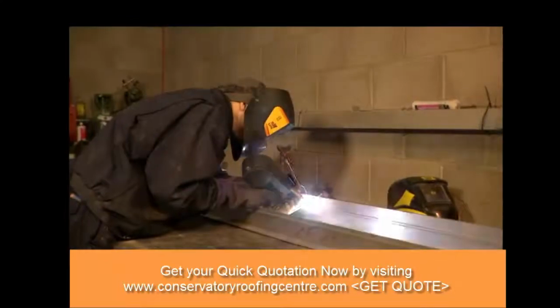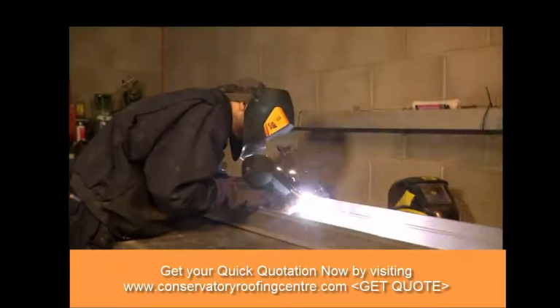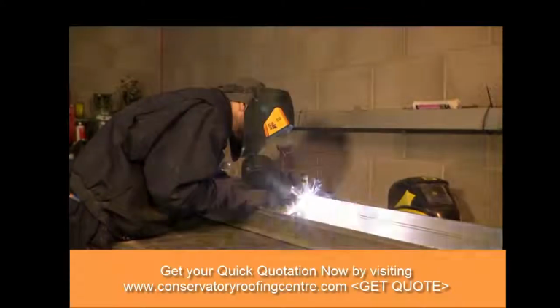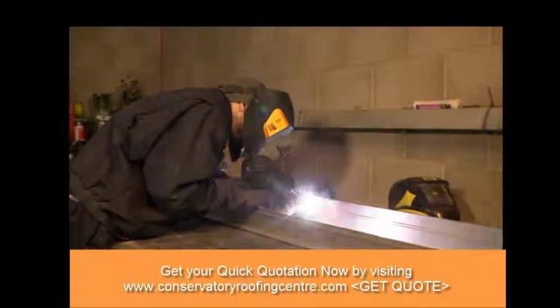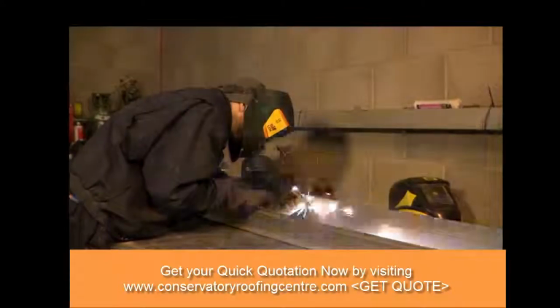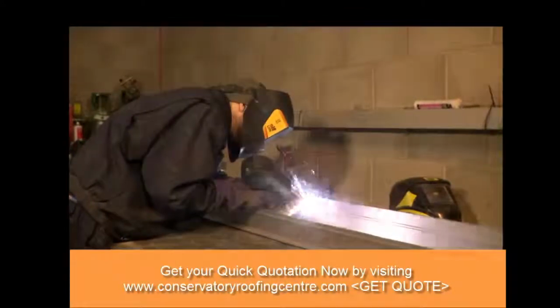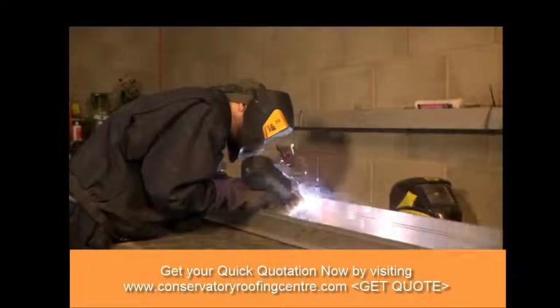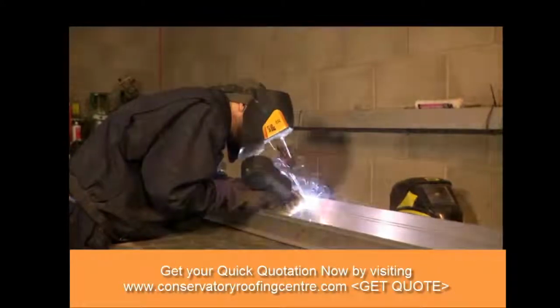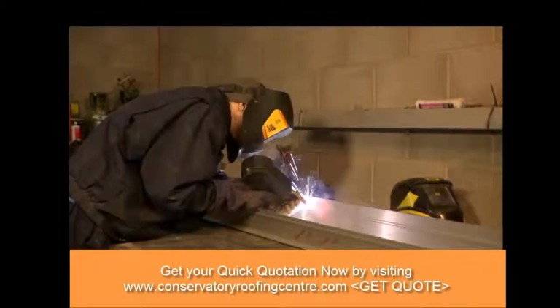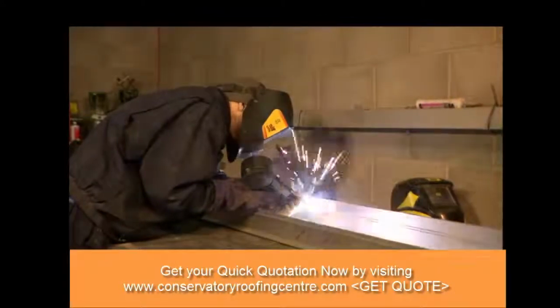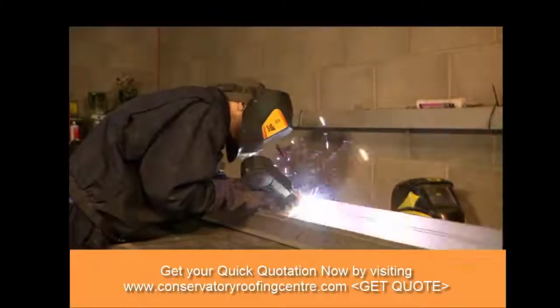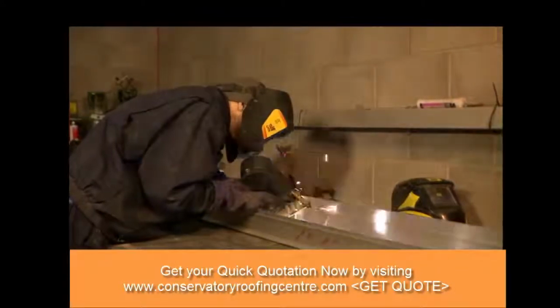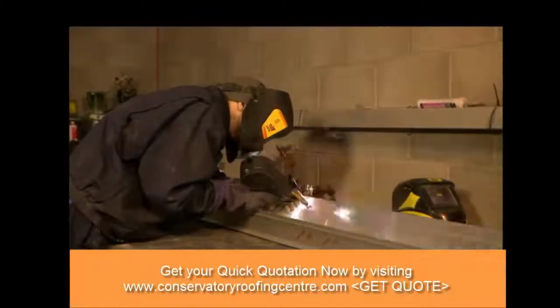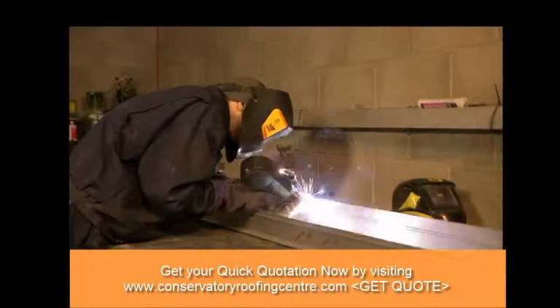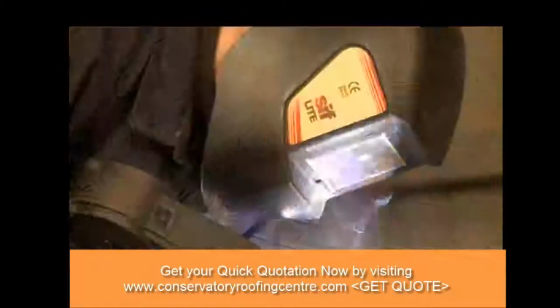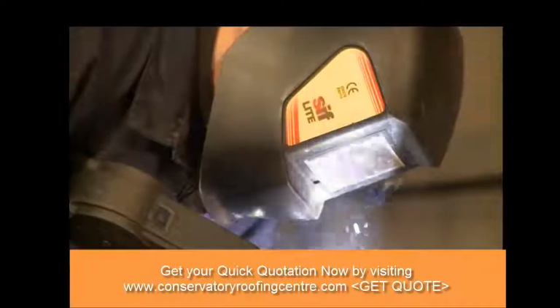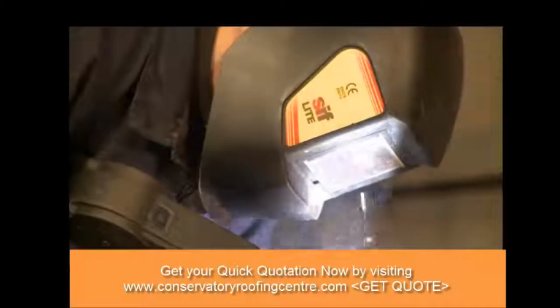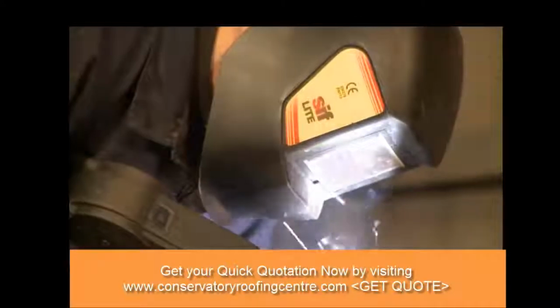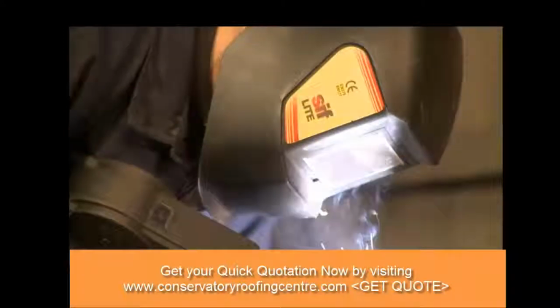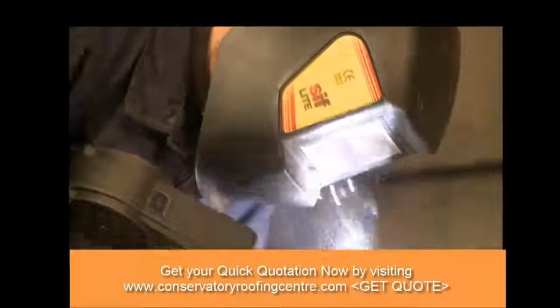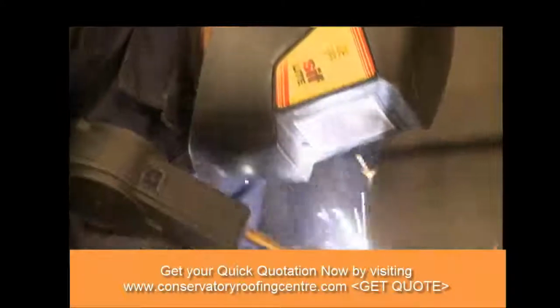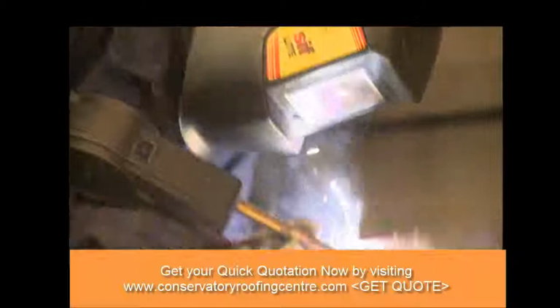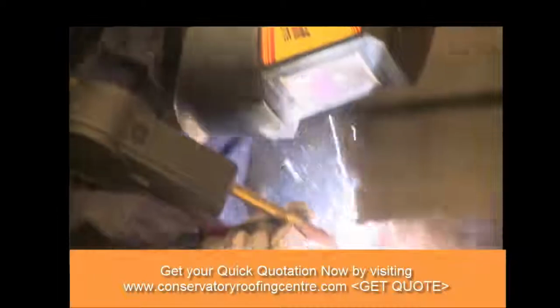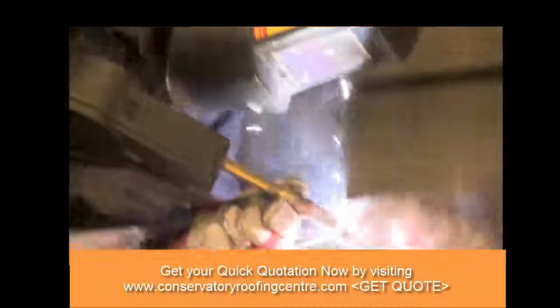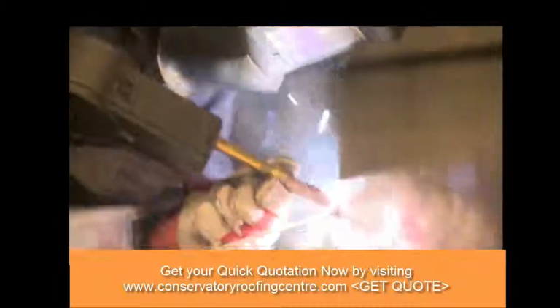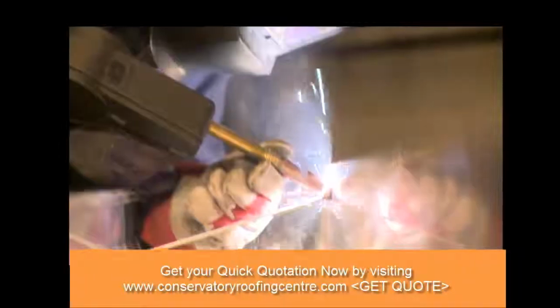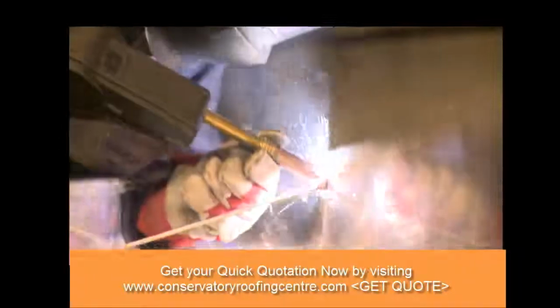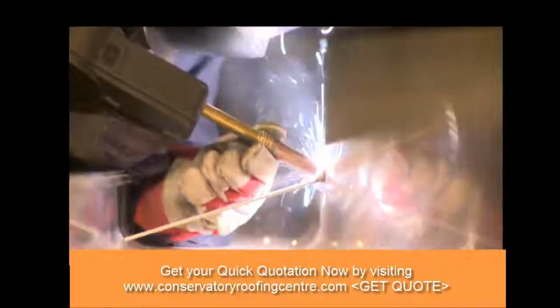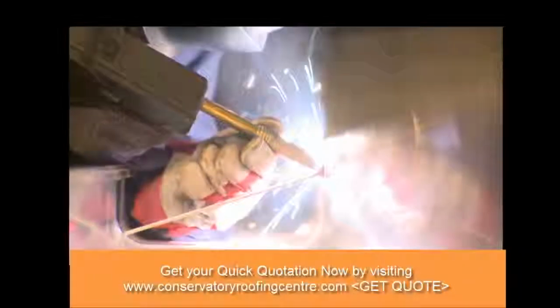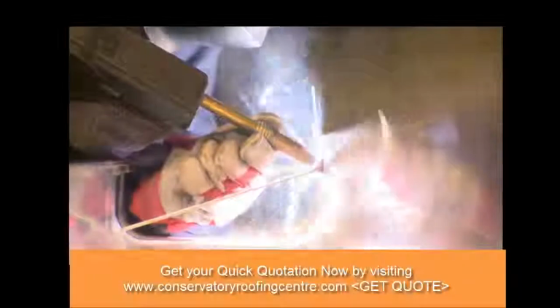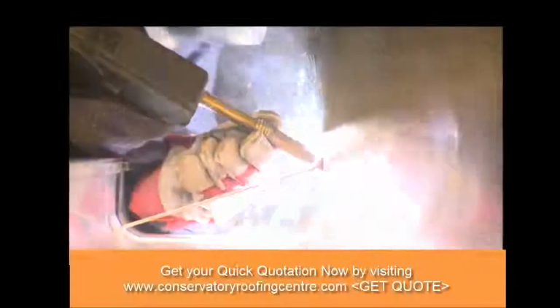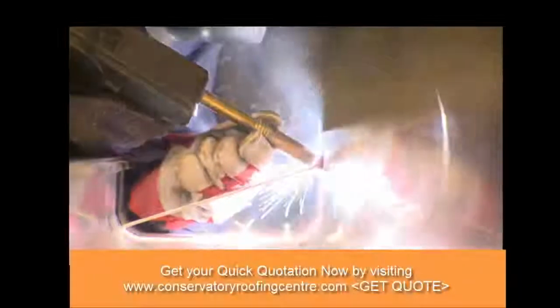From the cutting centre, it's over to the welding bay, where any additional brackets and fixing points are attached.